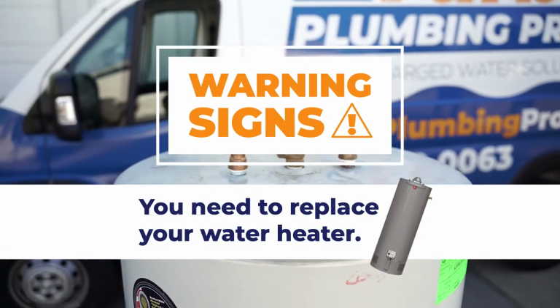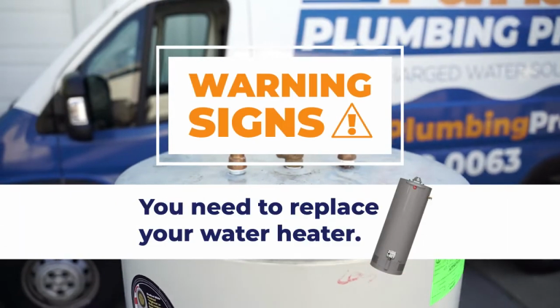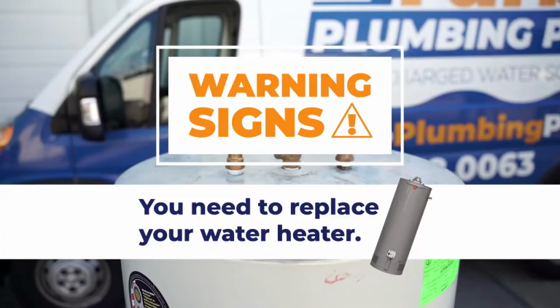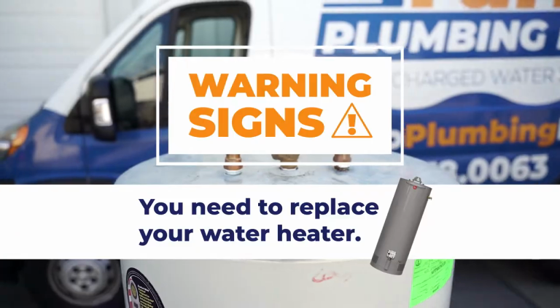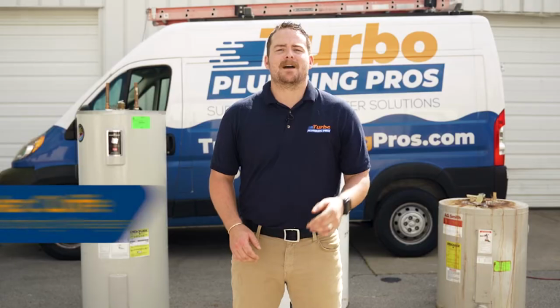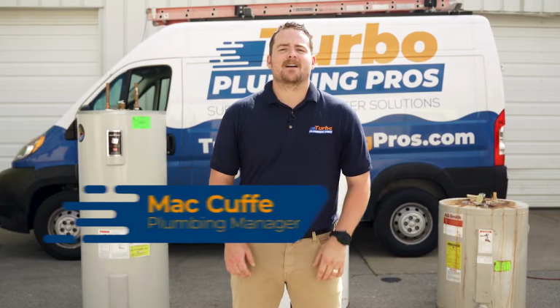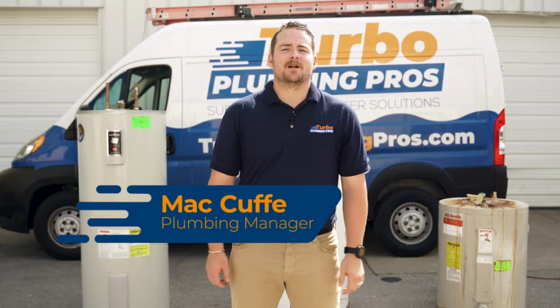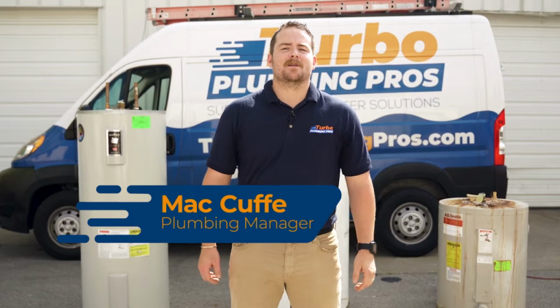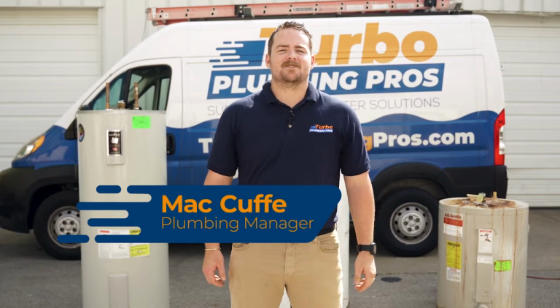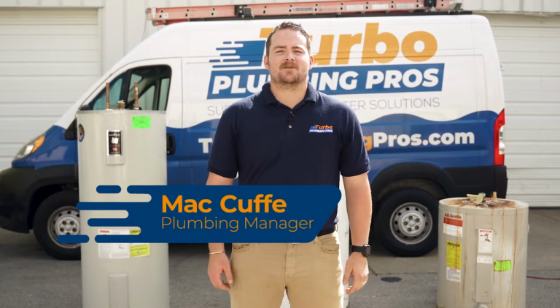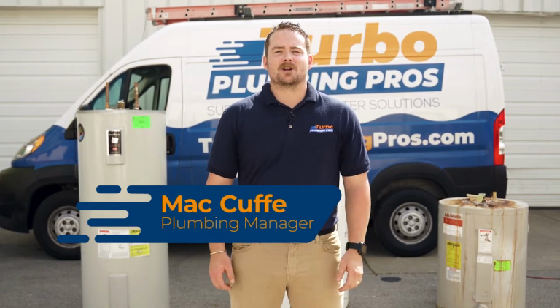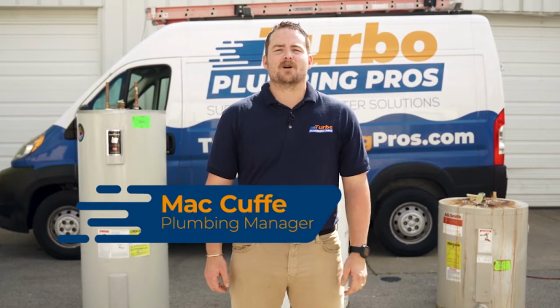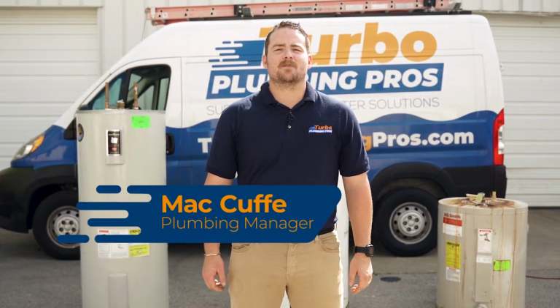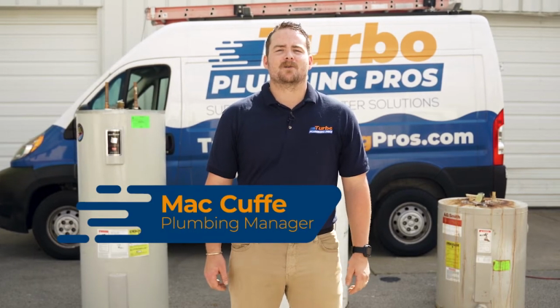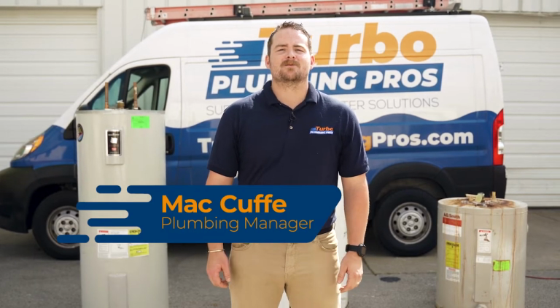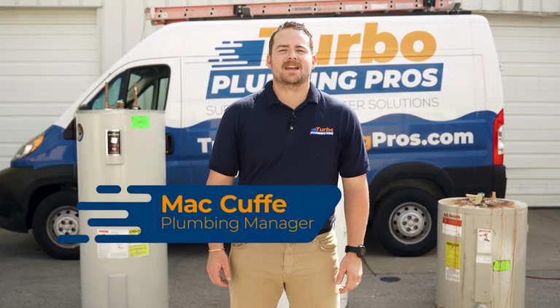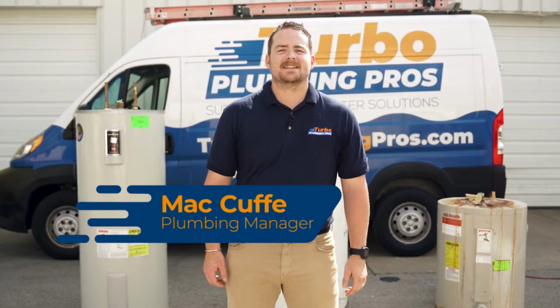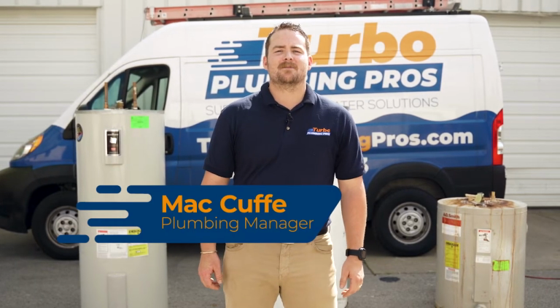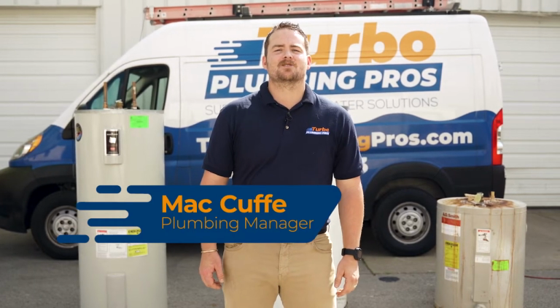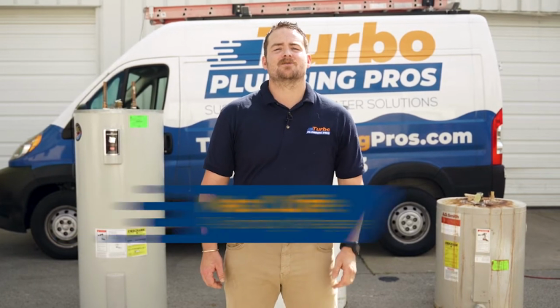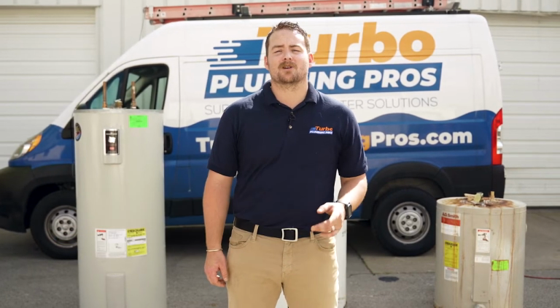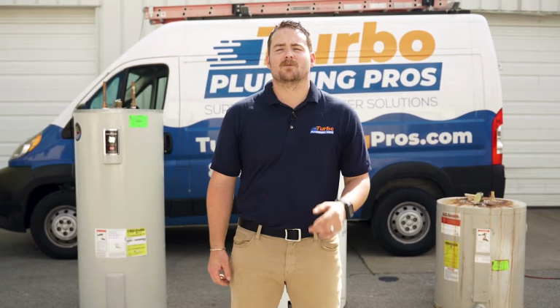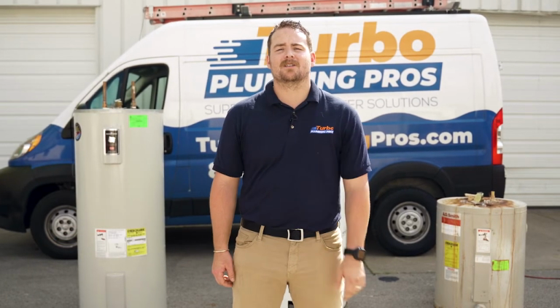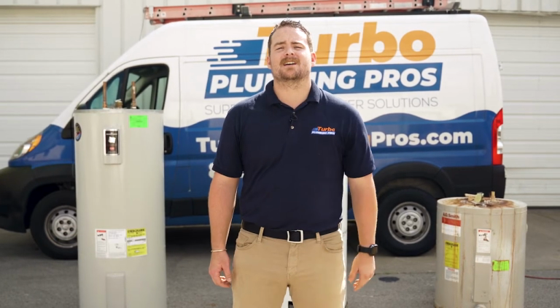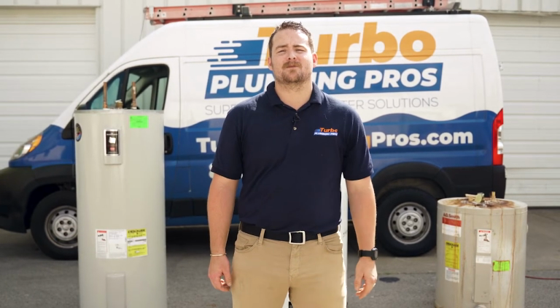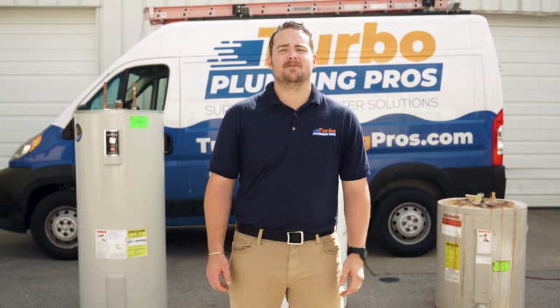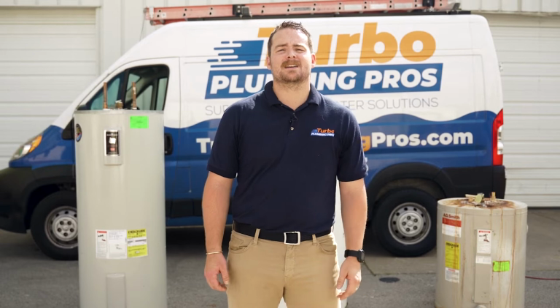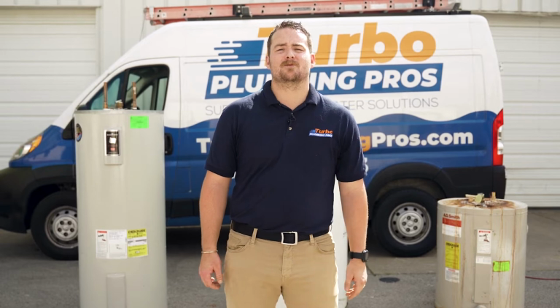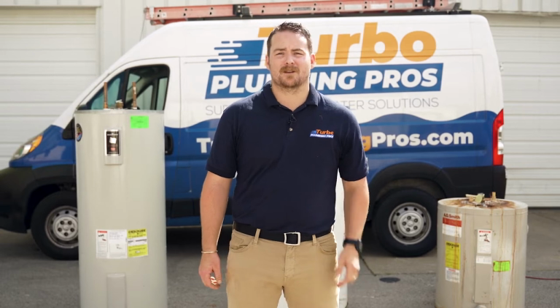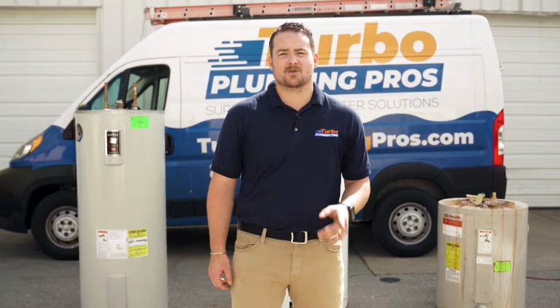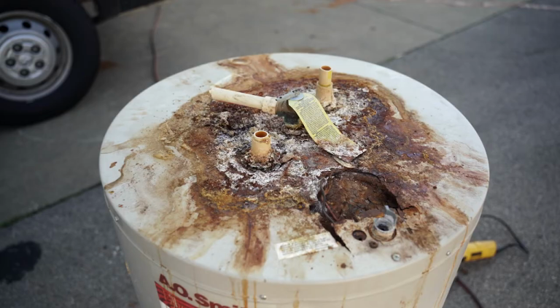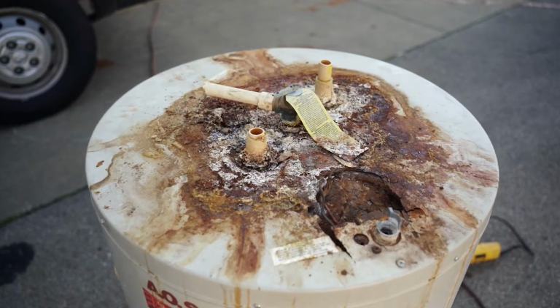Hey guys, I'm Matt Cuff, plumbing manager here with Turbo Plumbing Pros, and today I'm going to show you some early warning signs when it may be time to replace your water heater.